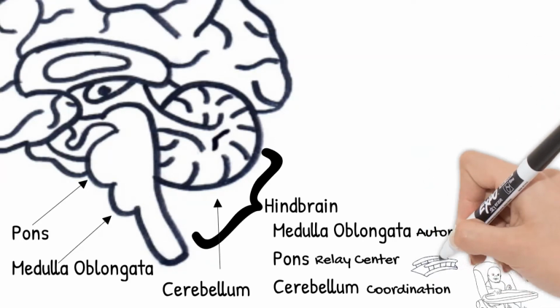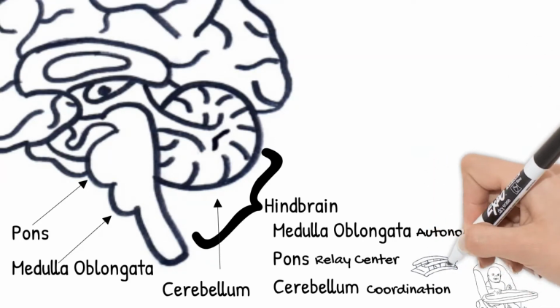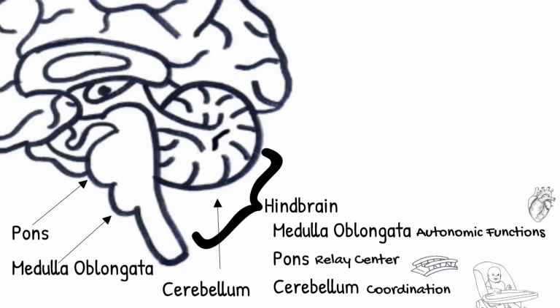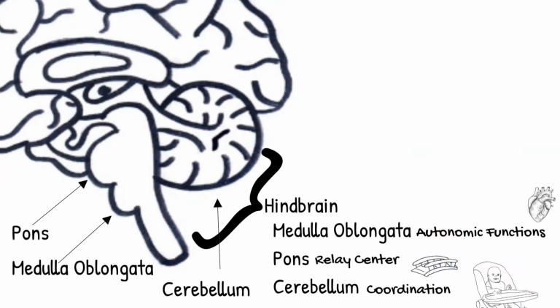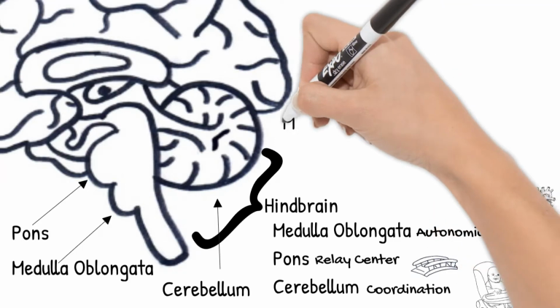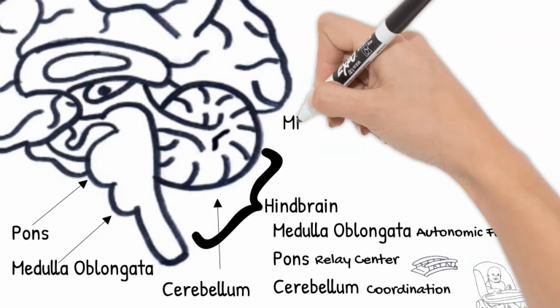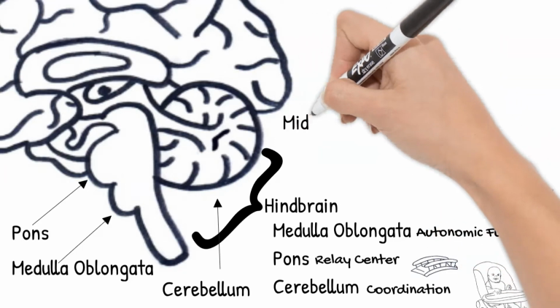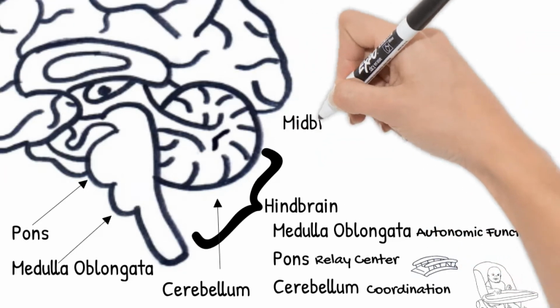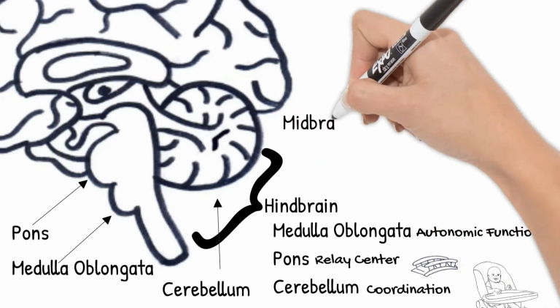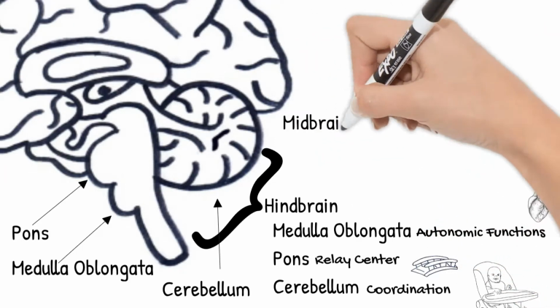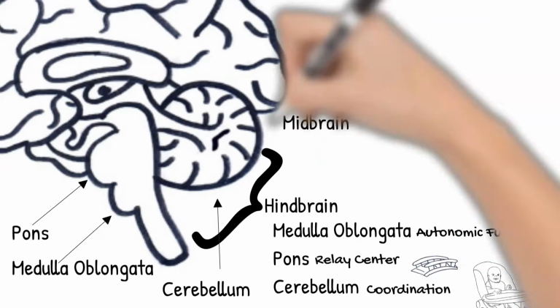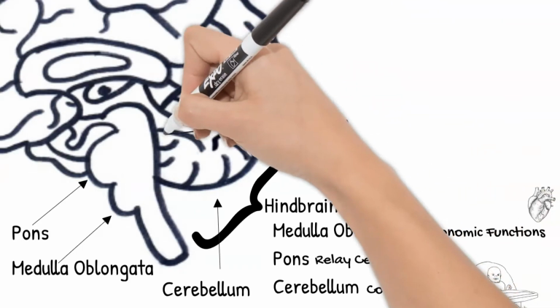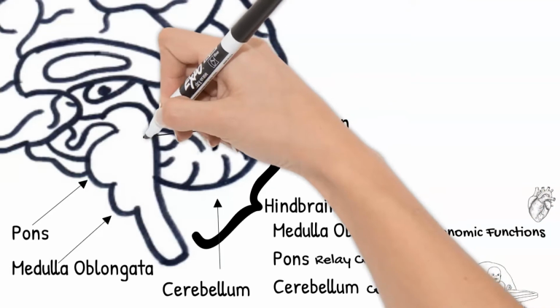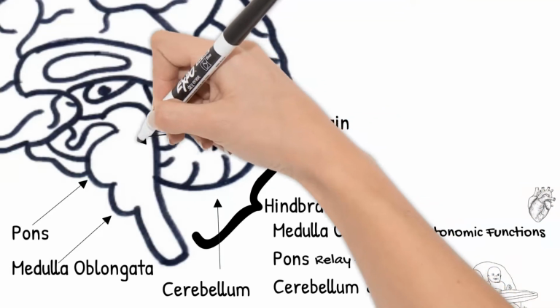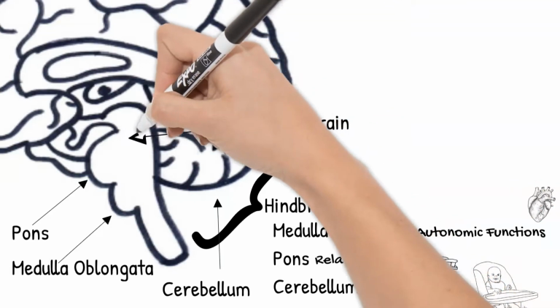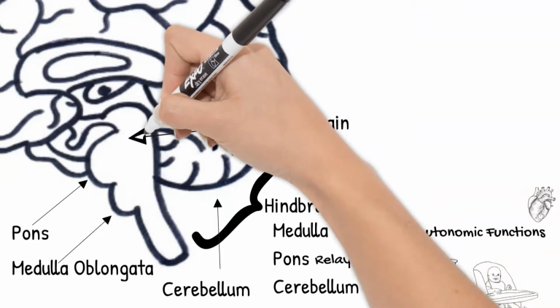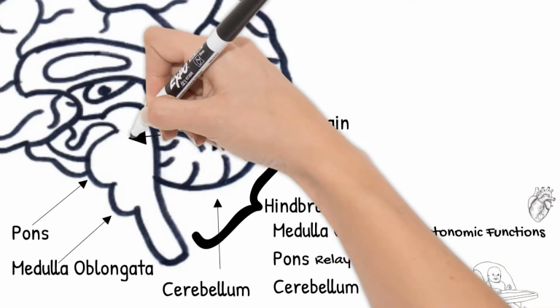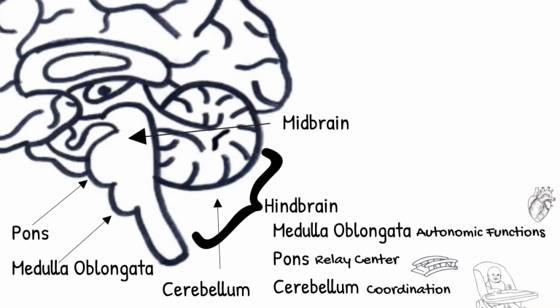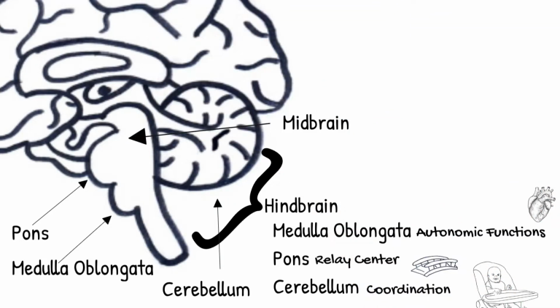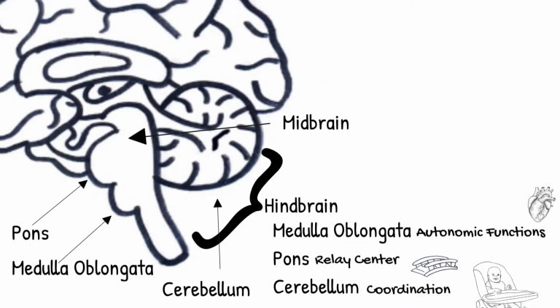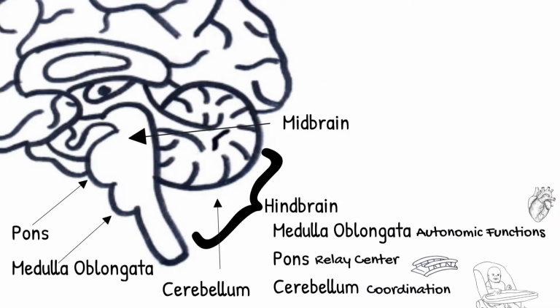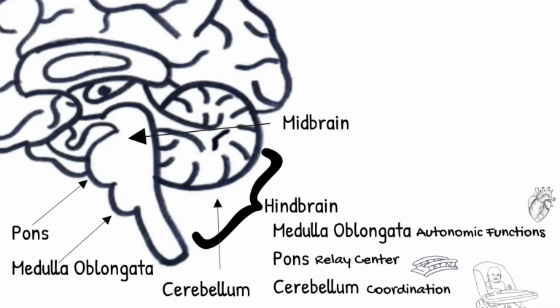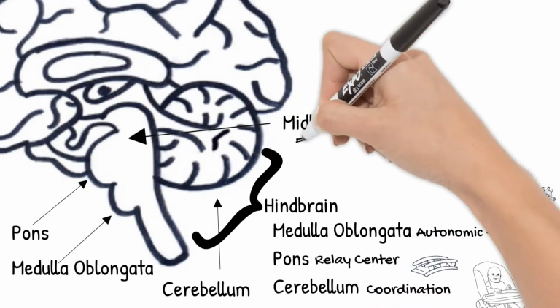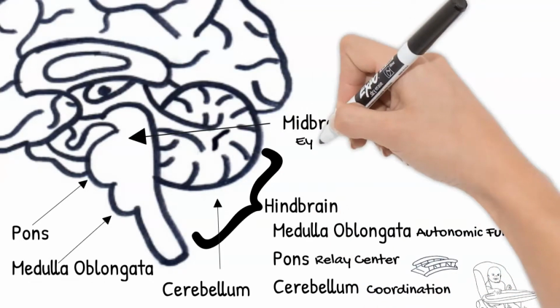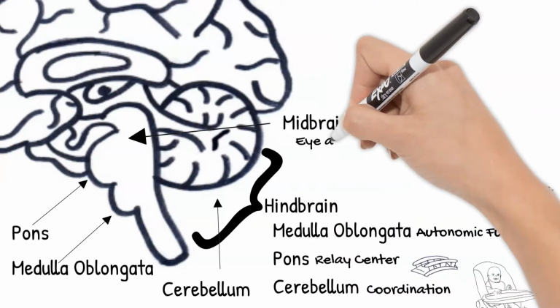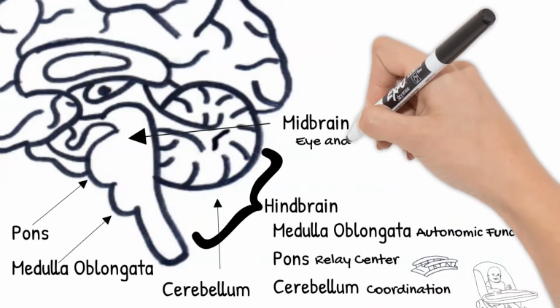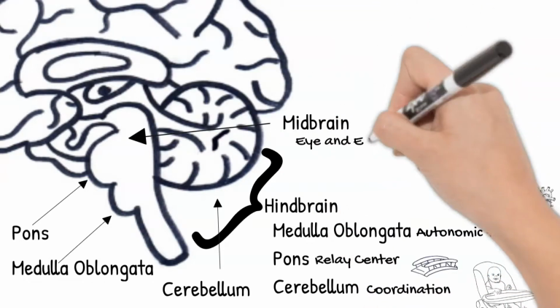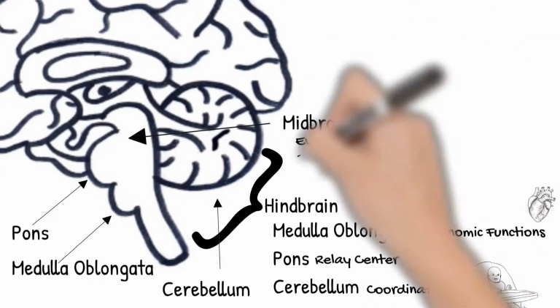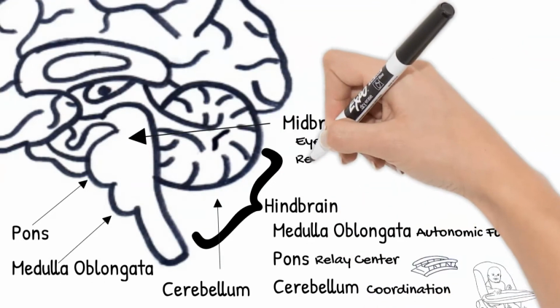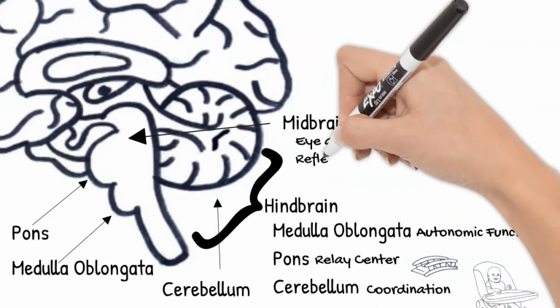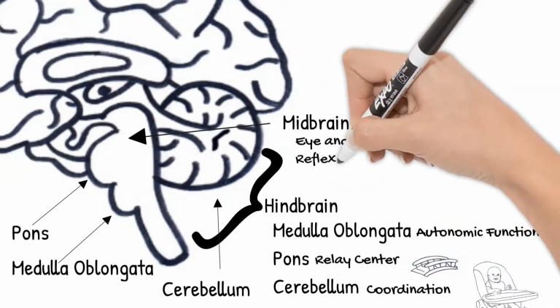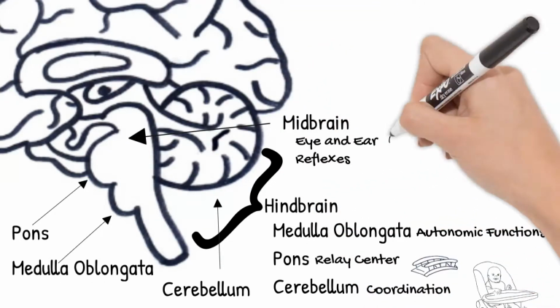The midbrain is located here. It controls eye and ear reflexes.